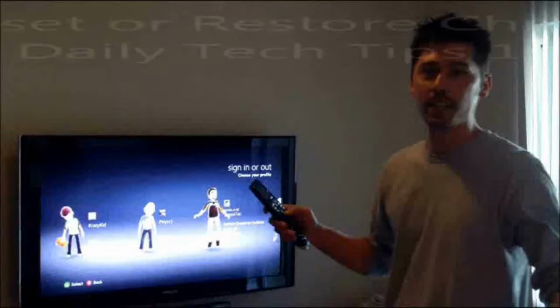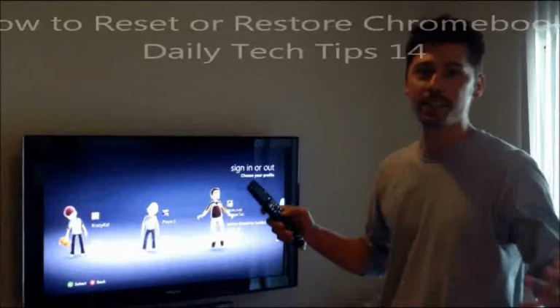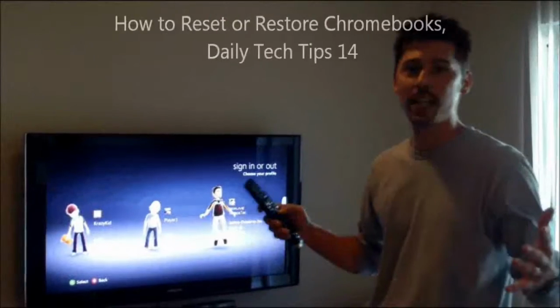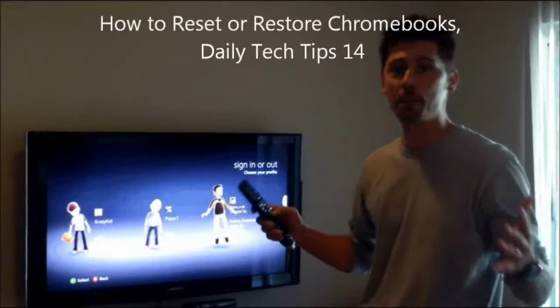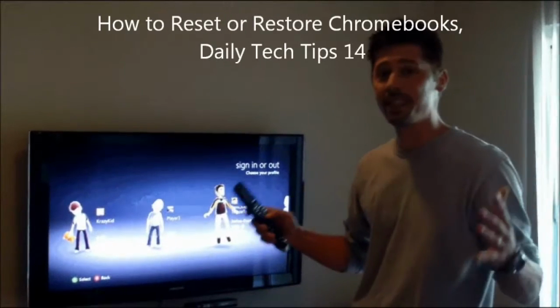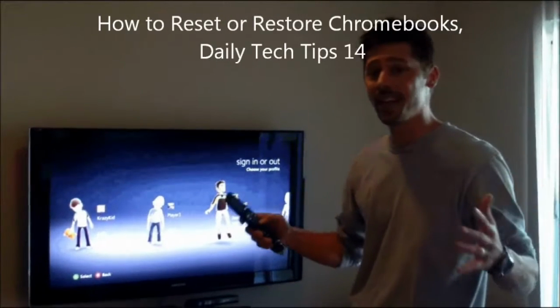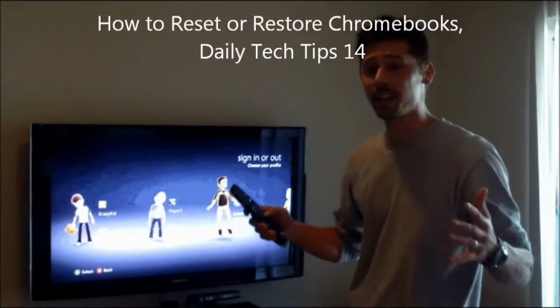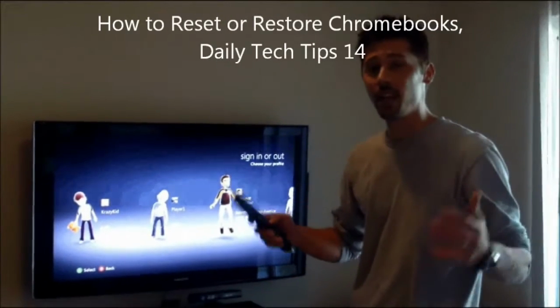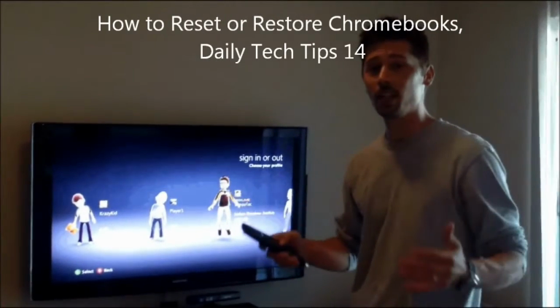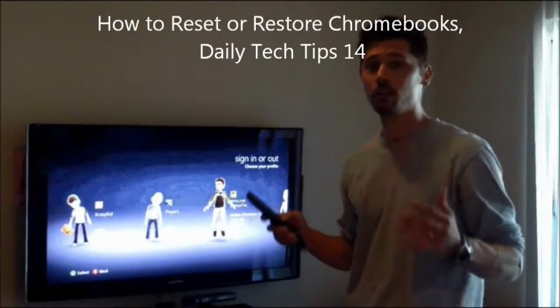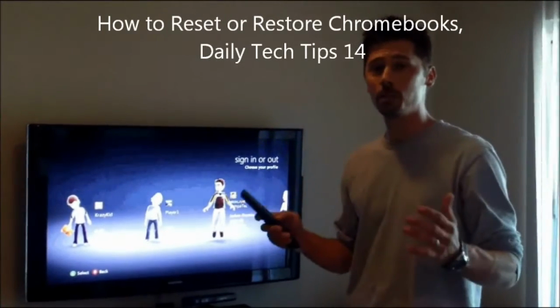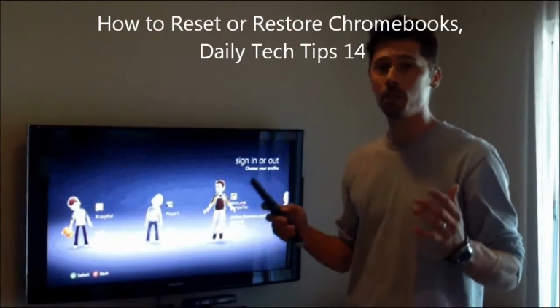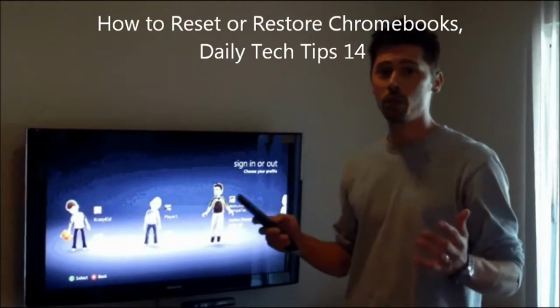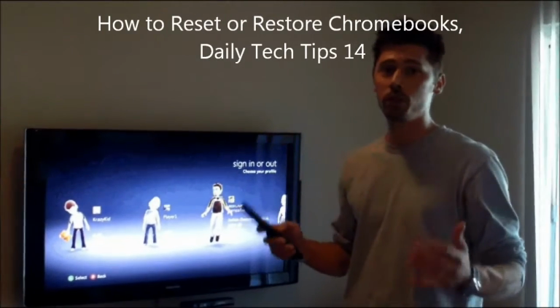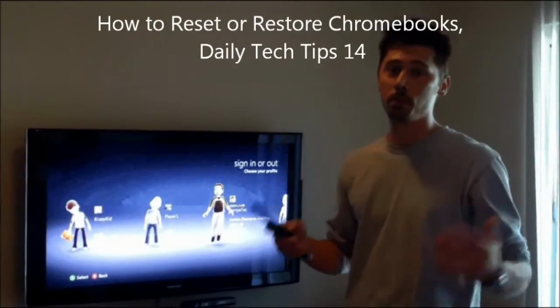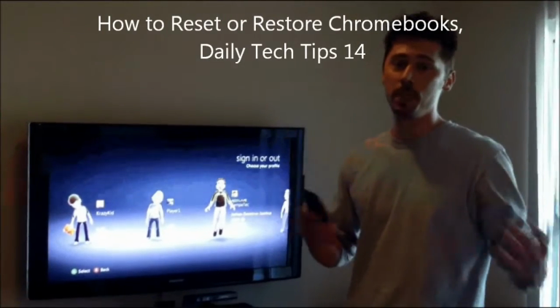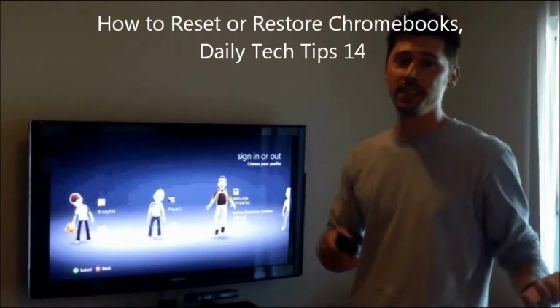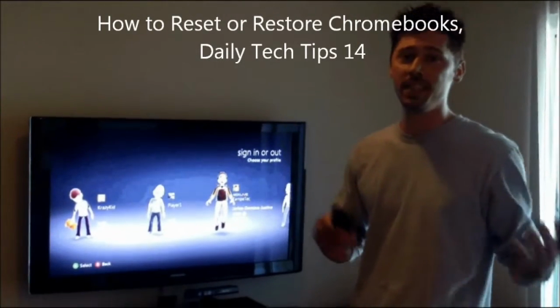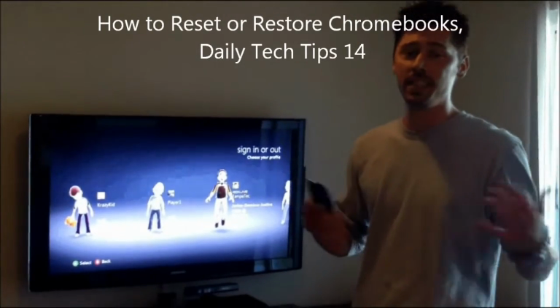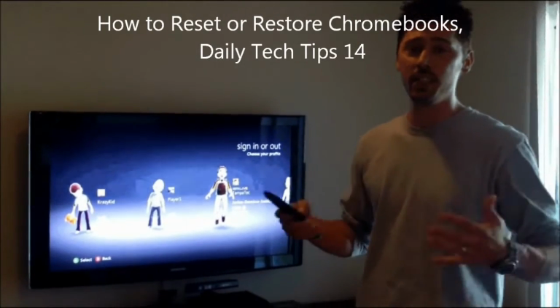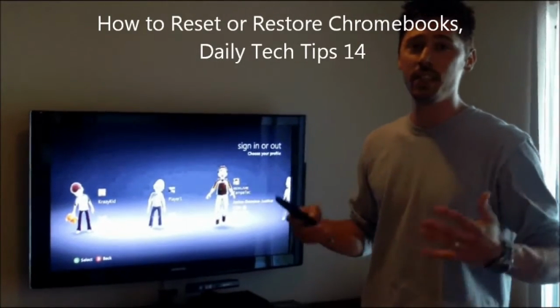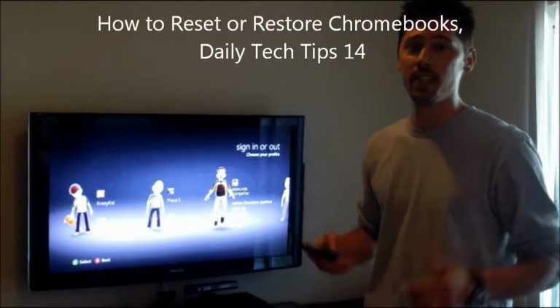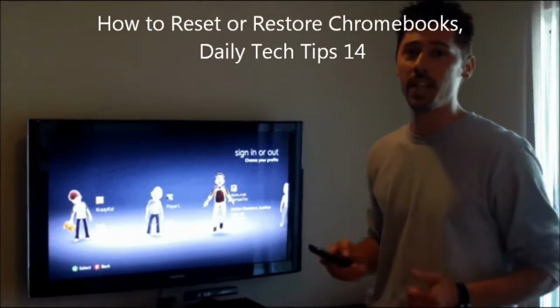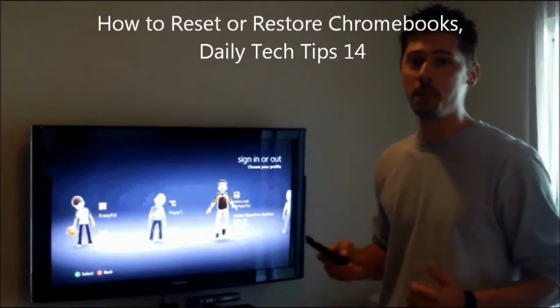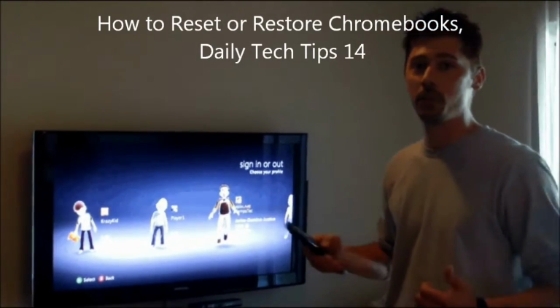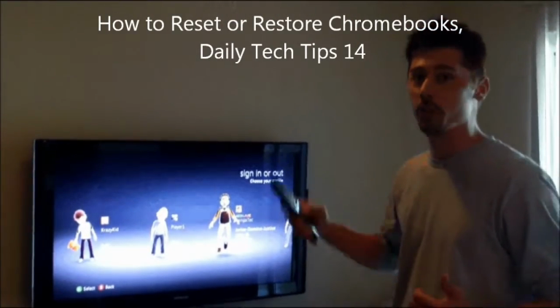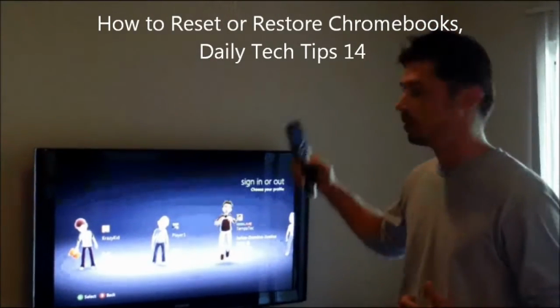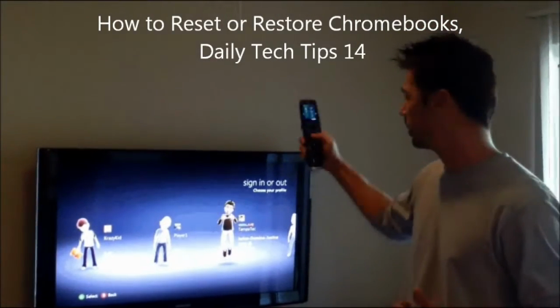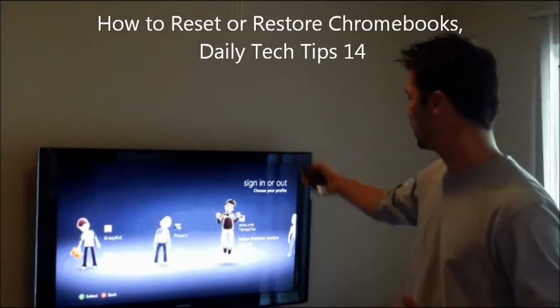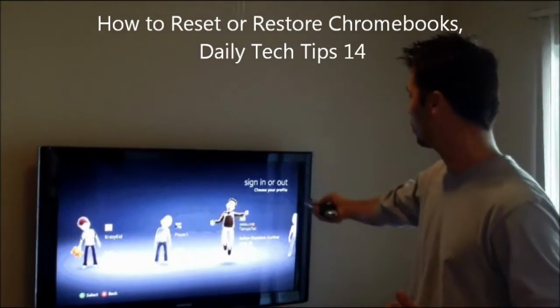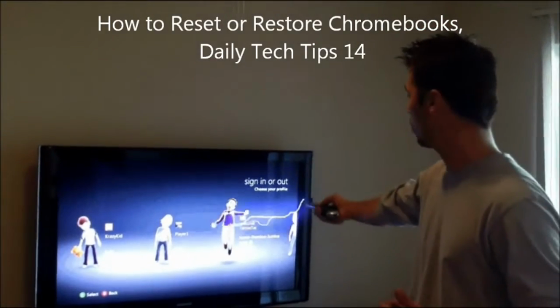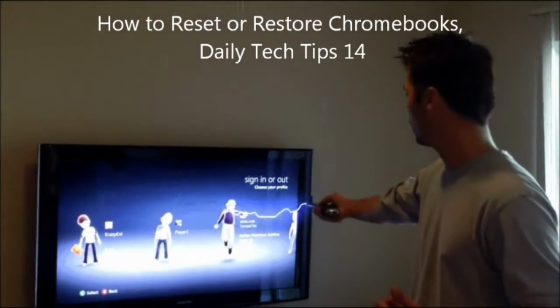Hi, this is Tampa Tech, and learn something new from PC, TVs, and gaming too. Let's get it started.